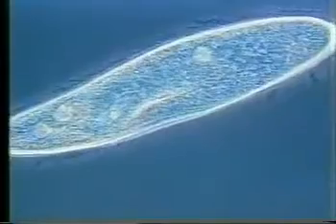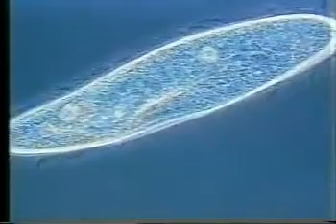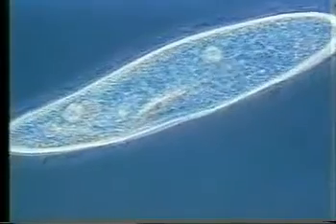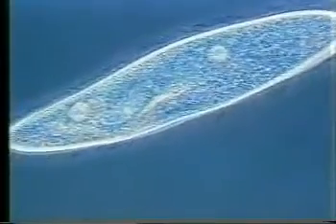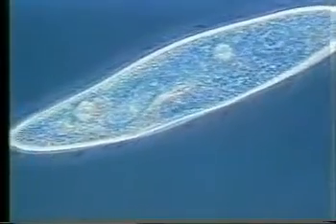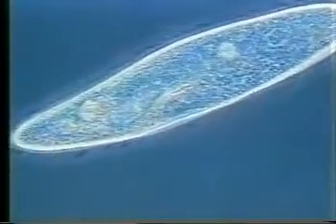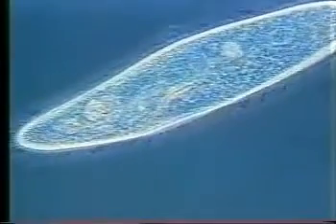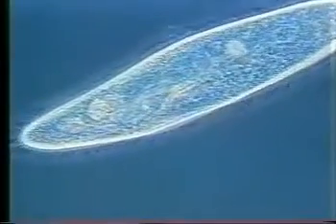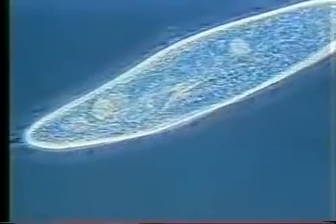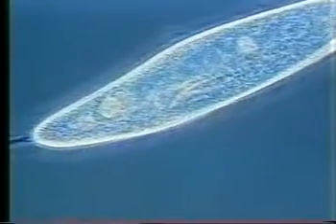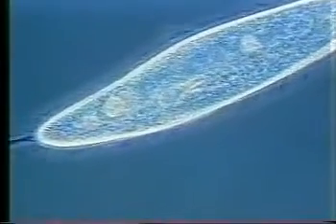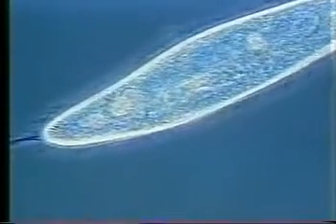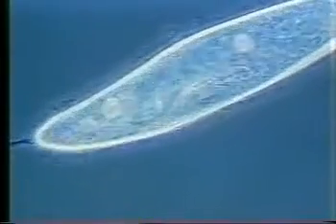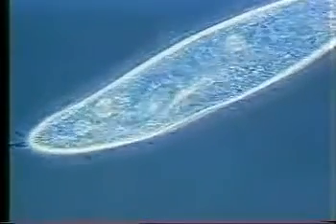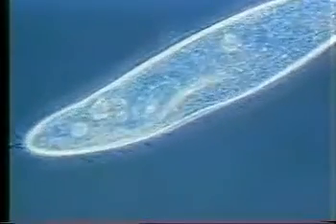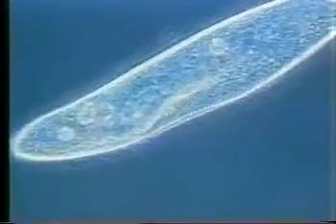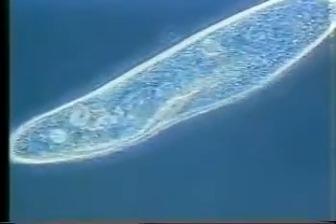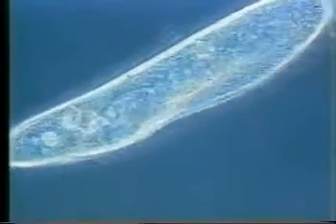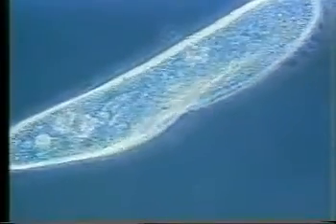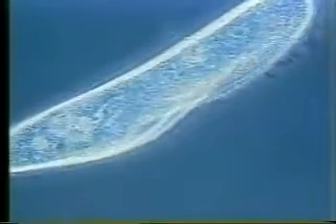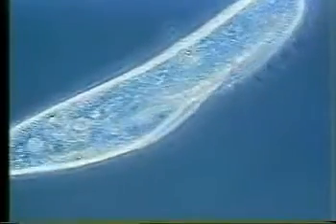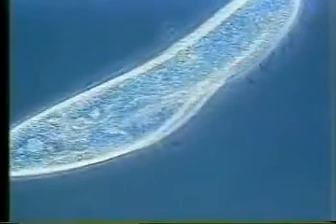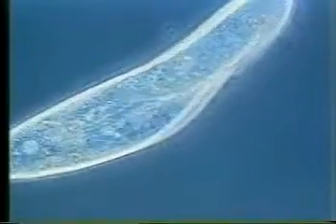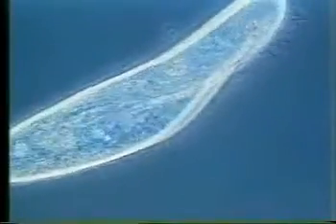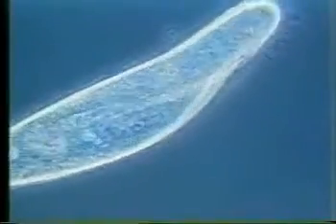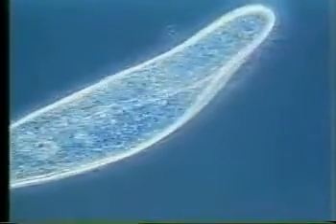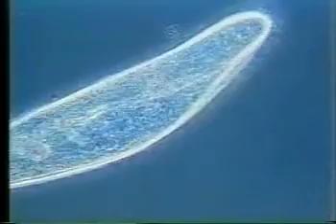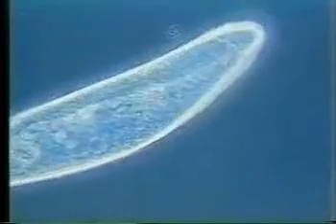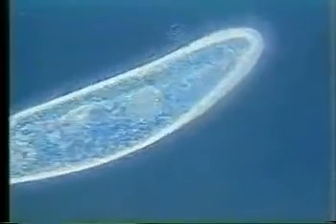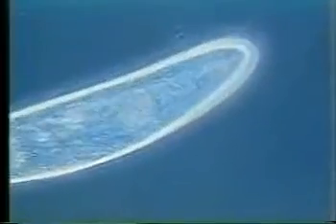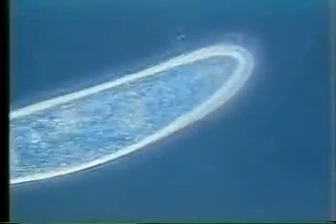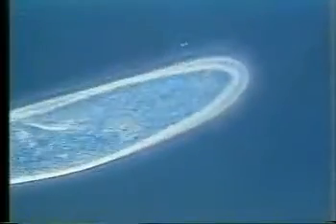This cell, like the last ones, had to be slowed down in a sticky solution so that it could be photographed.